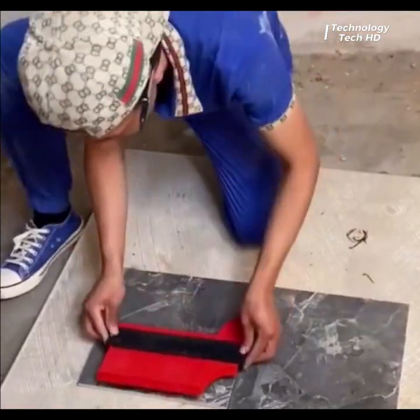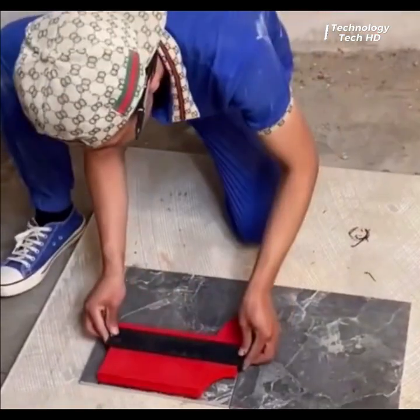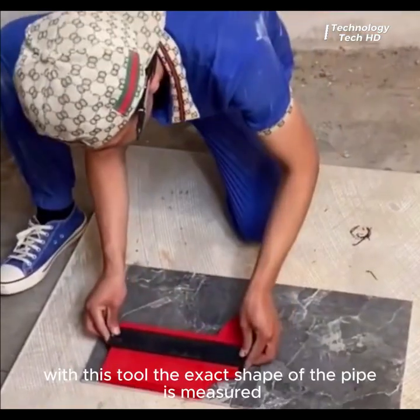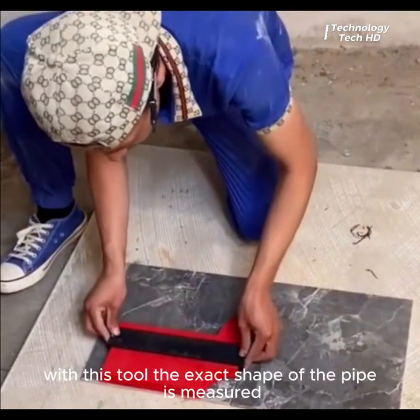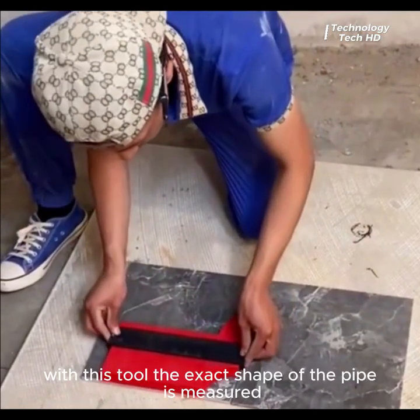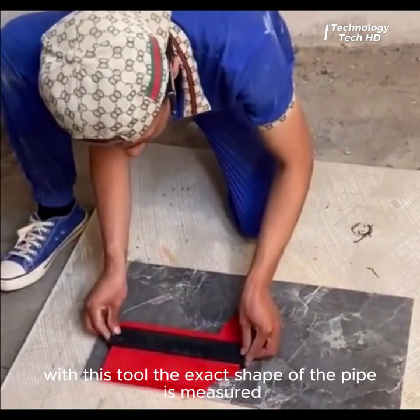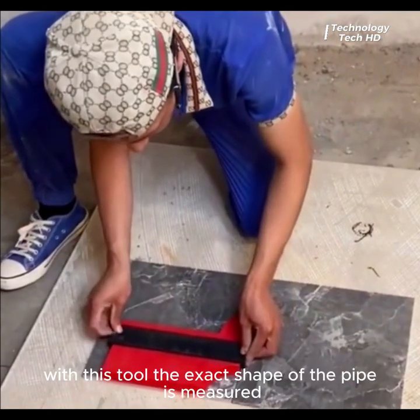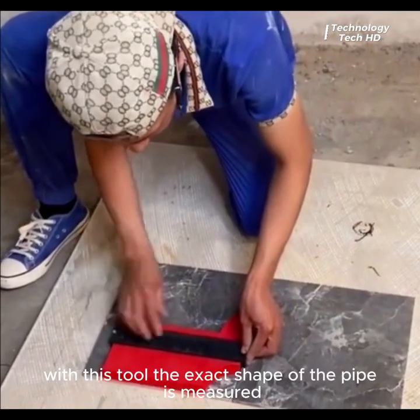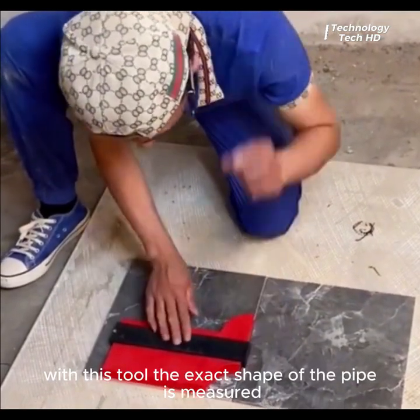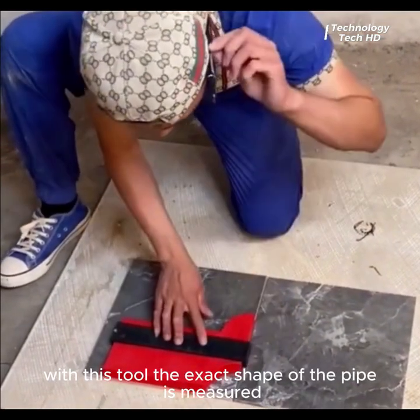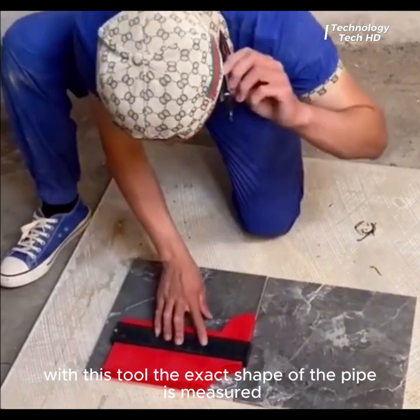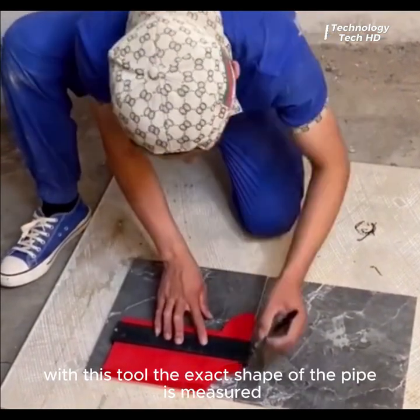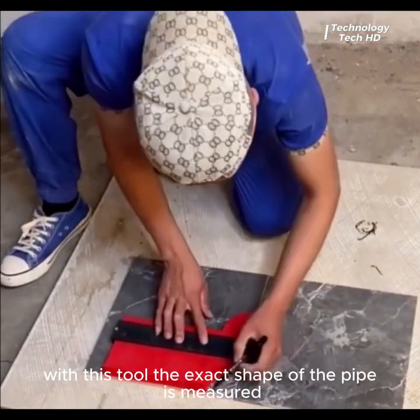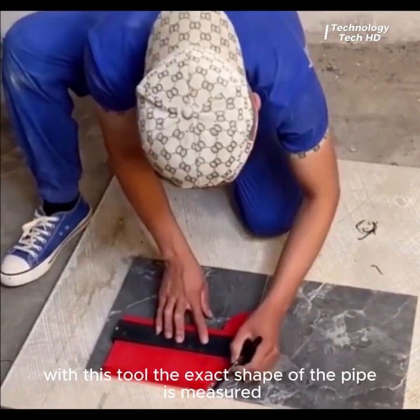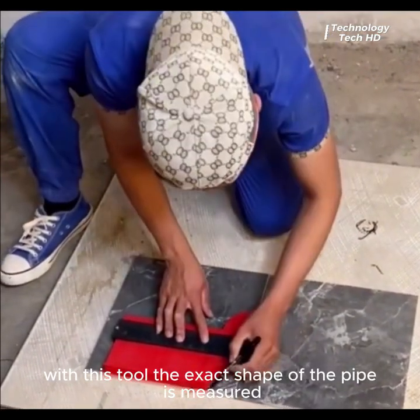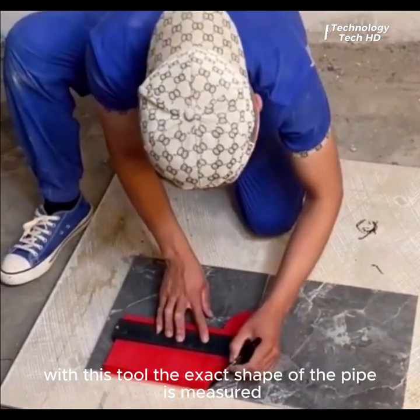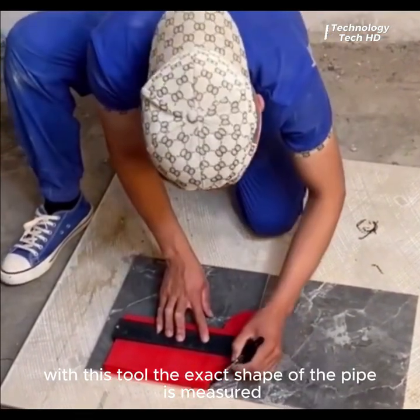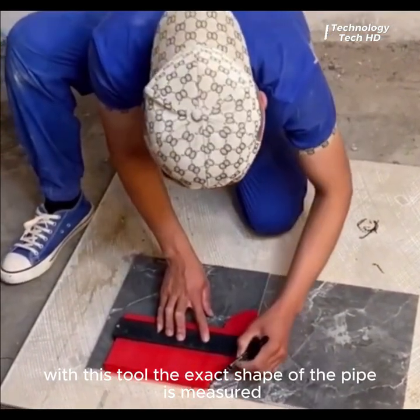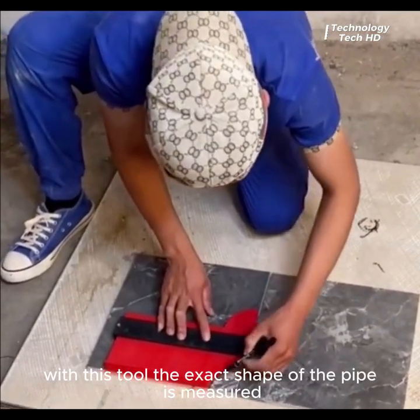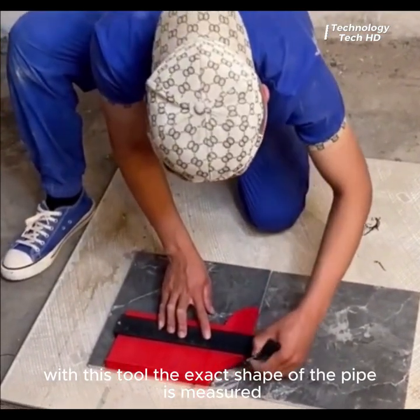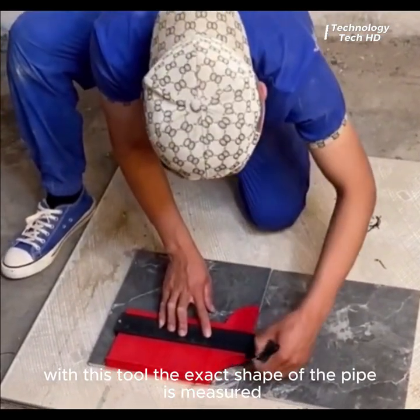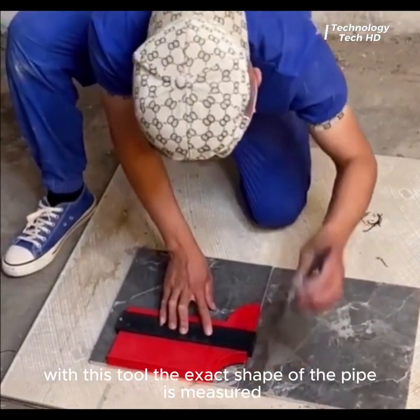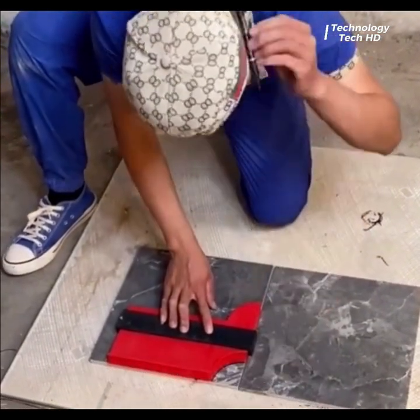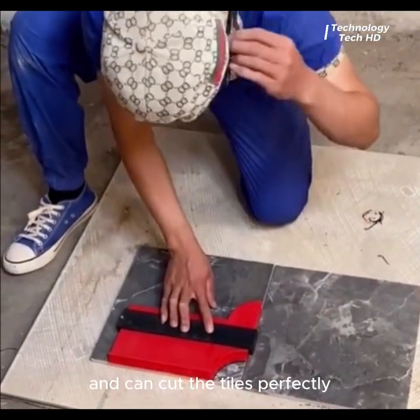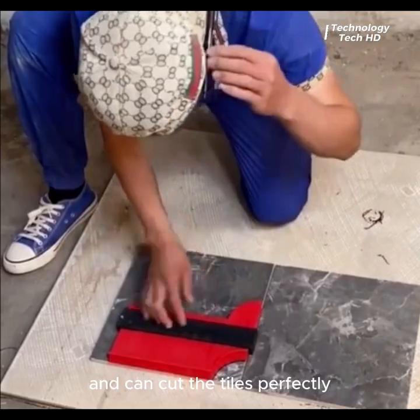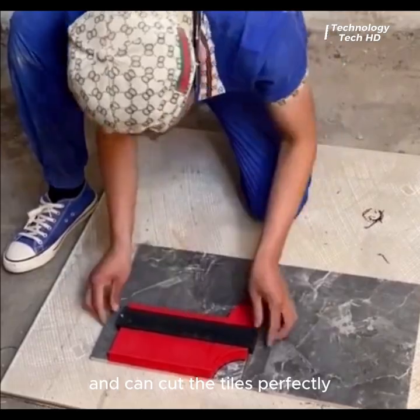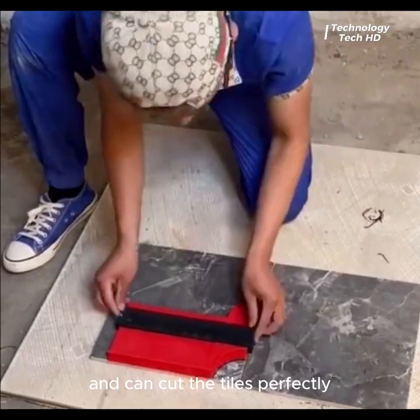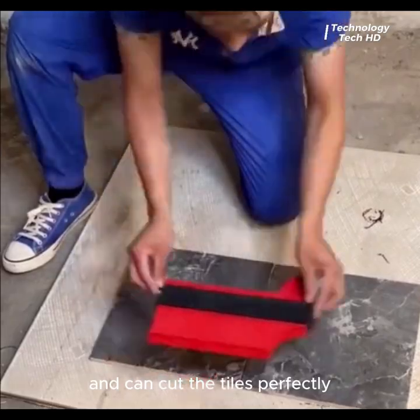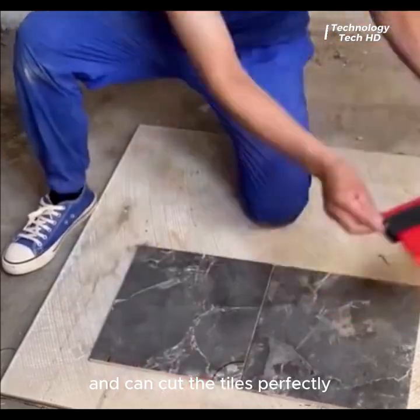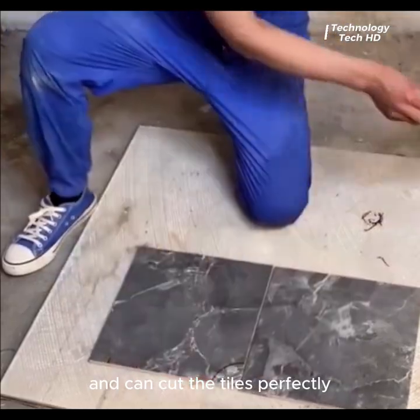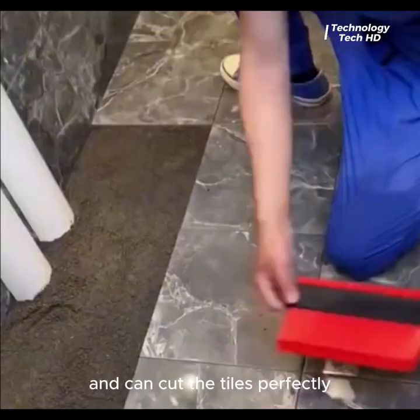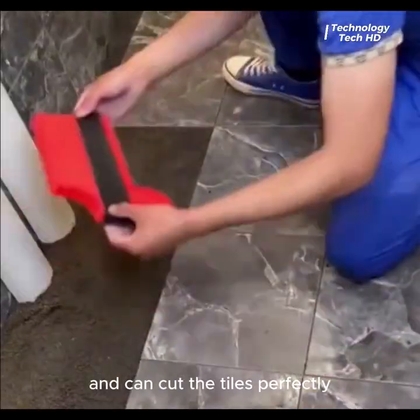With this tool, the exact shape of the pipe is measured and it can cut the tiles perfectly.